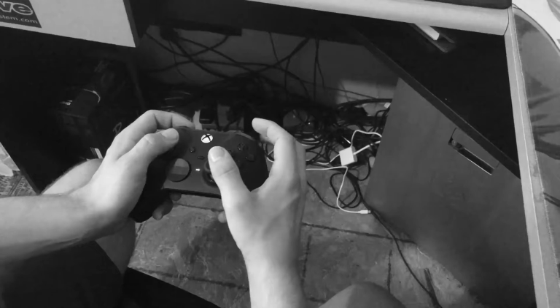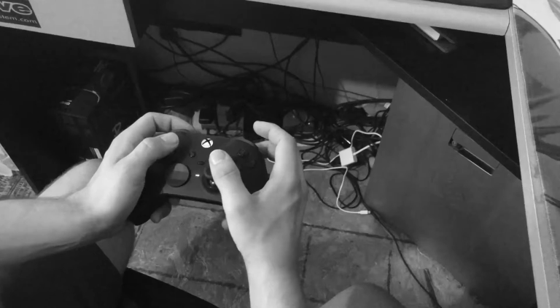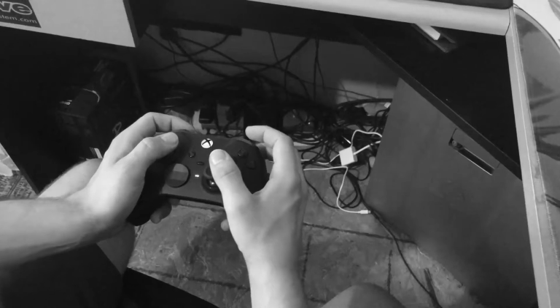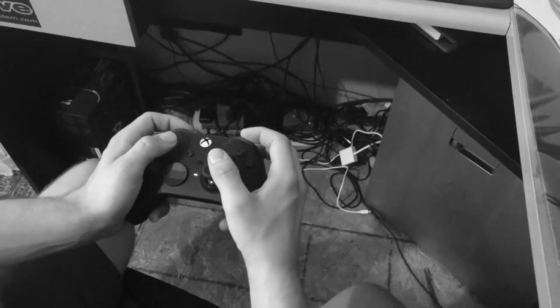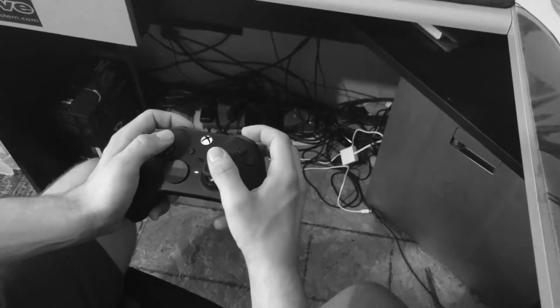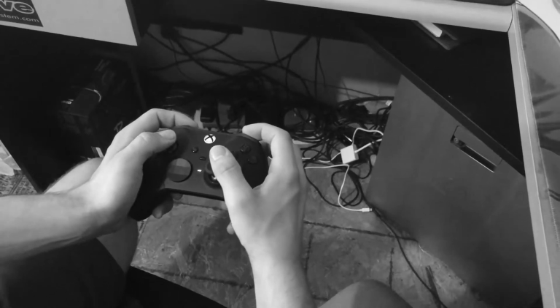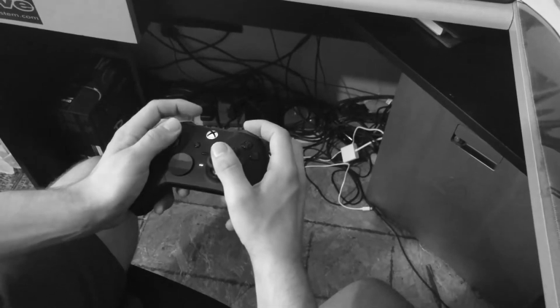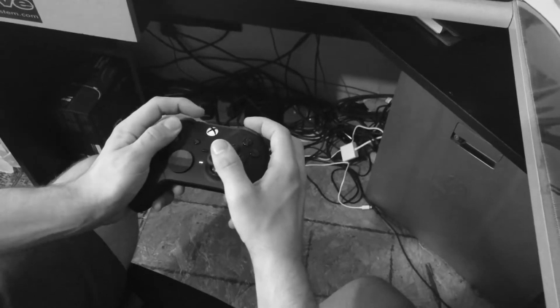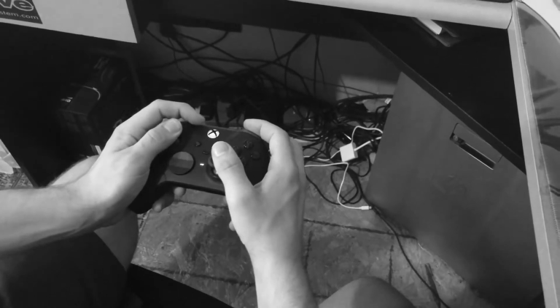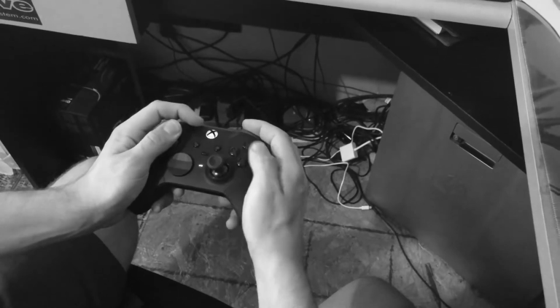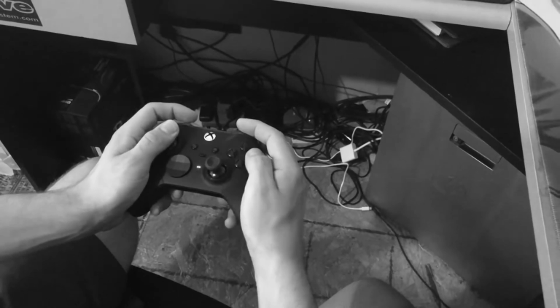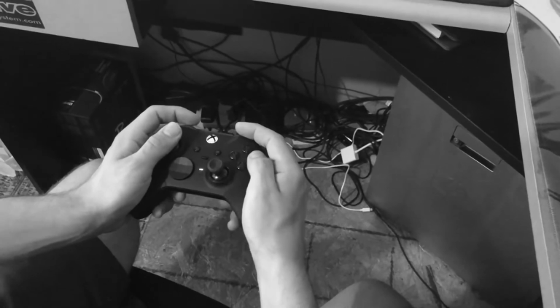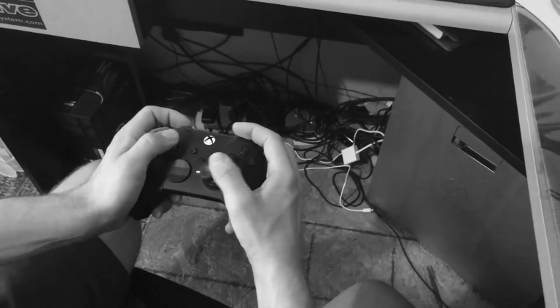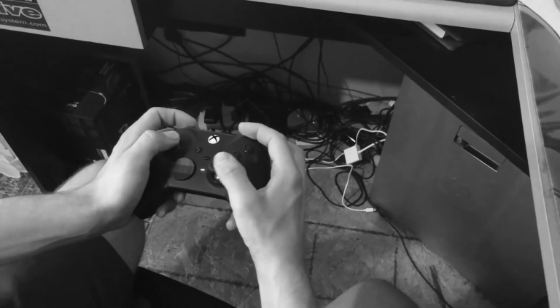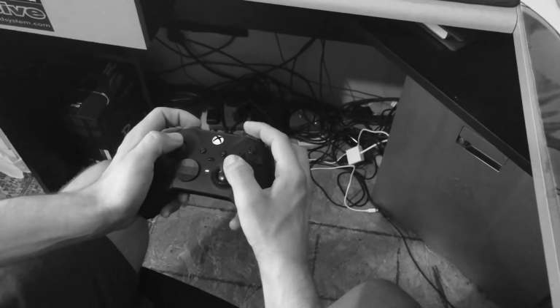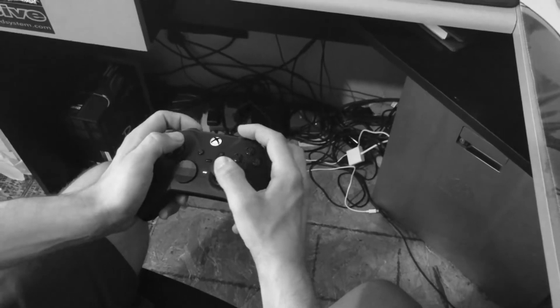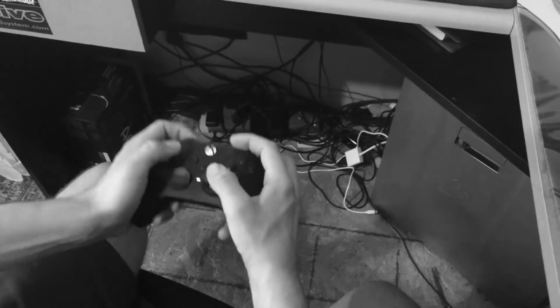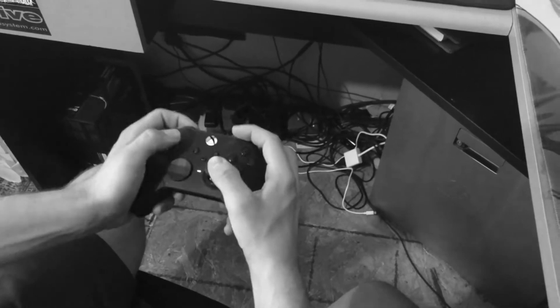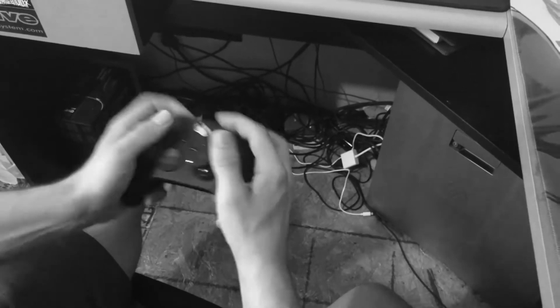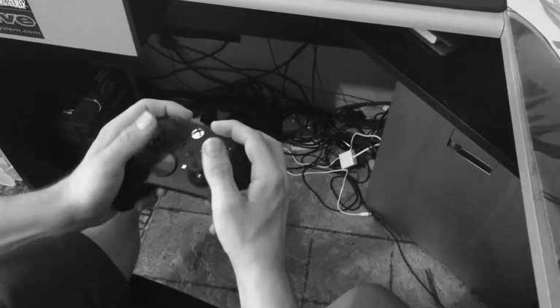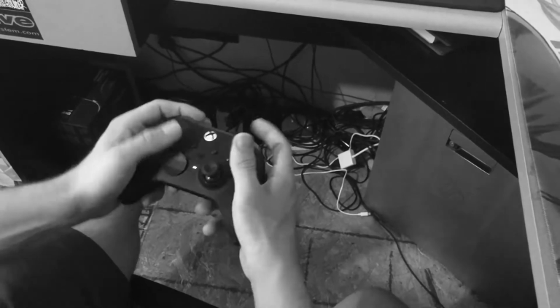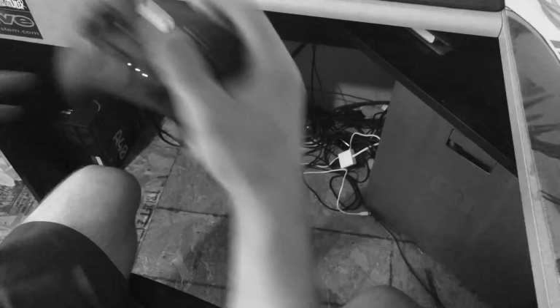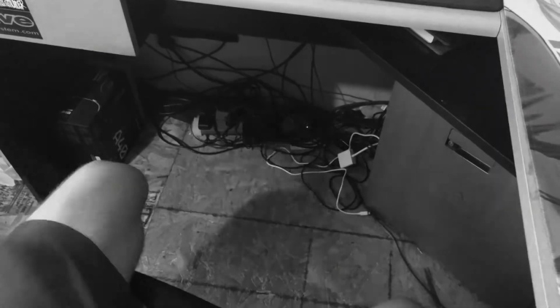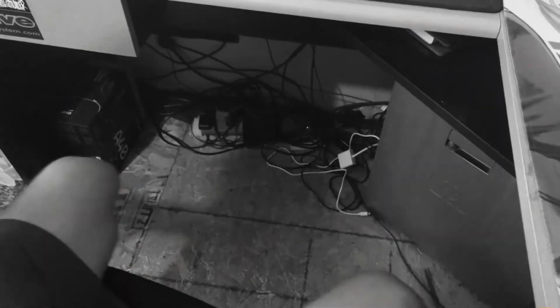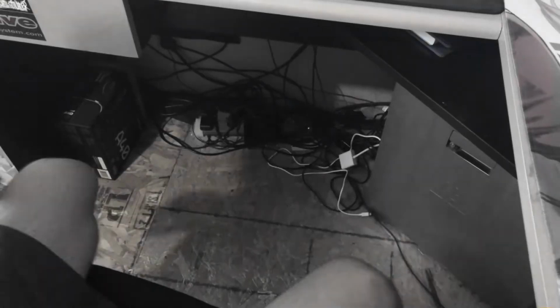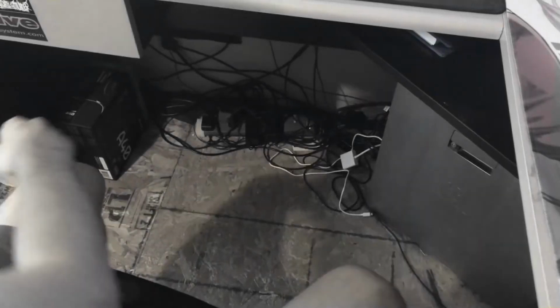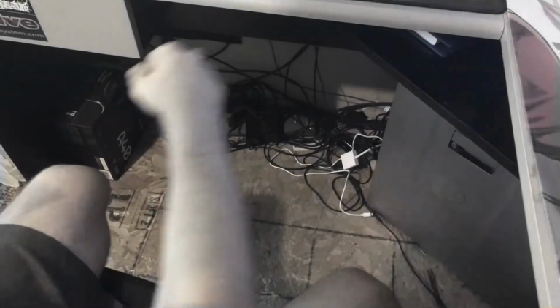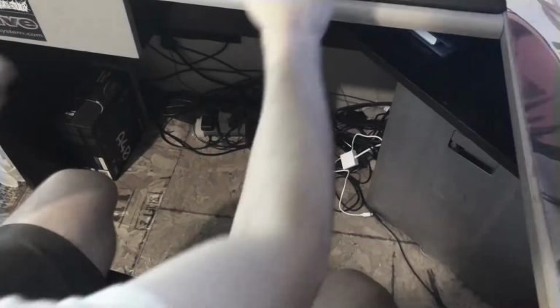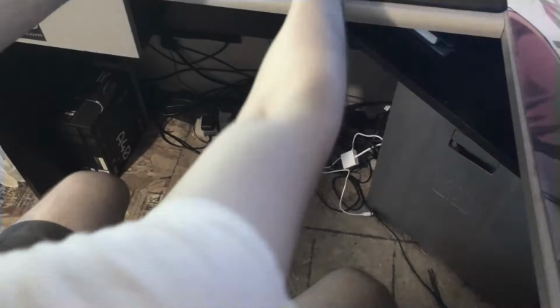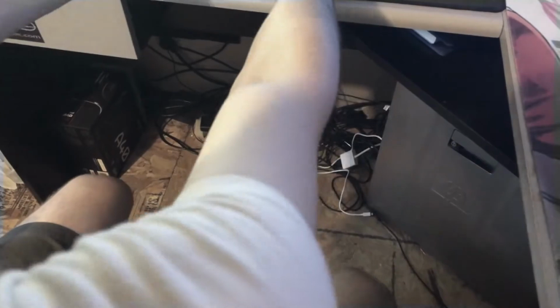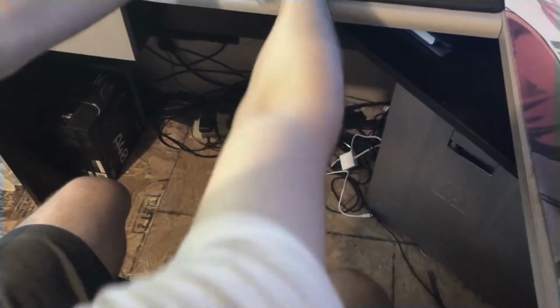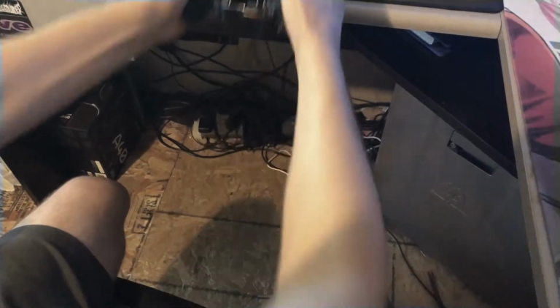Are you tired of having the same boring controller like everybody else? Well, I was, so I made this.